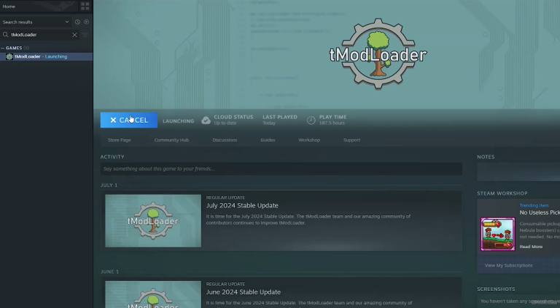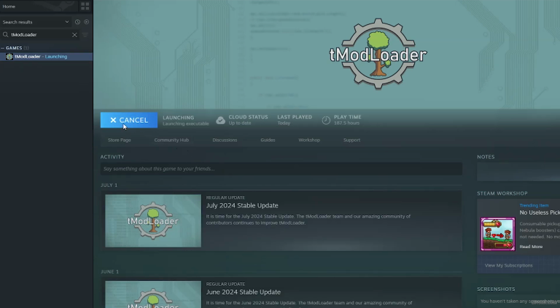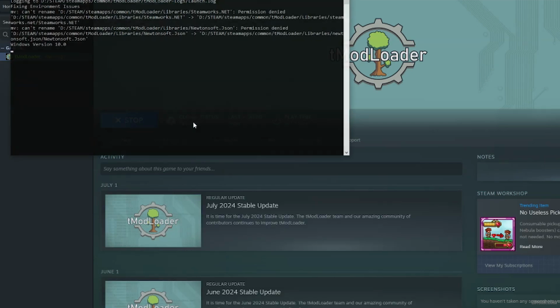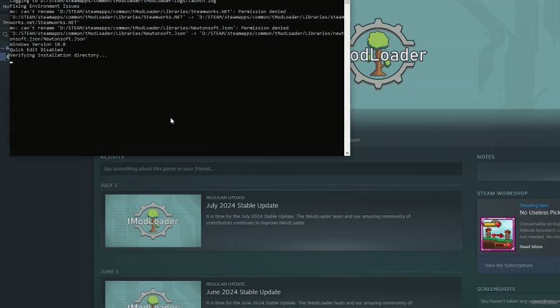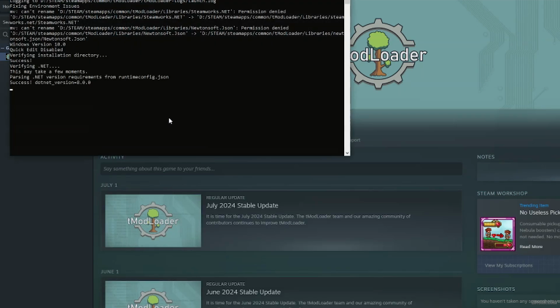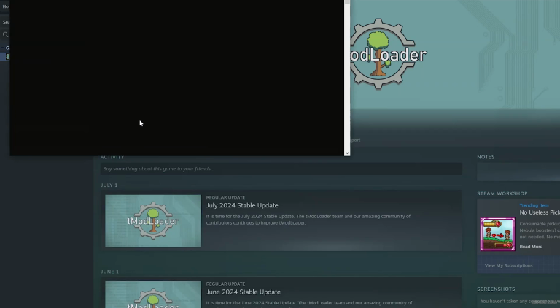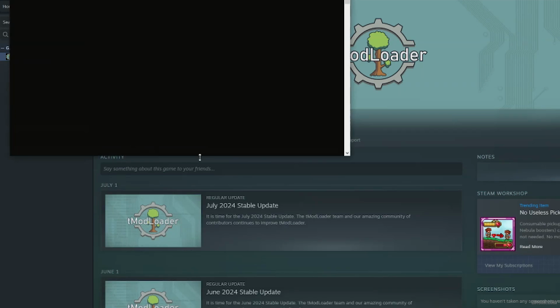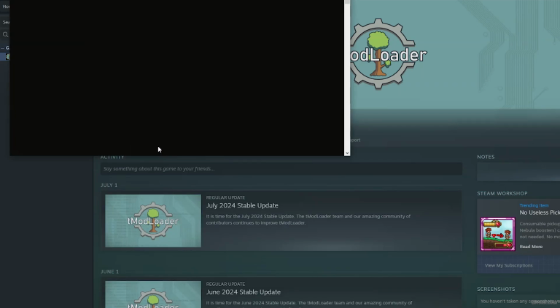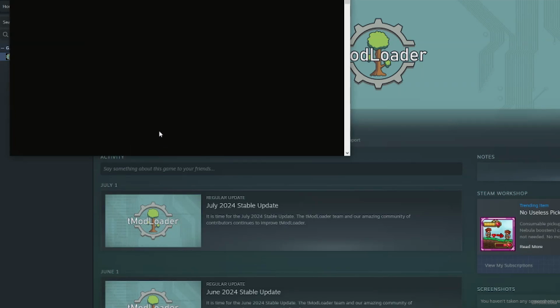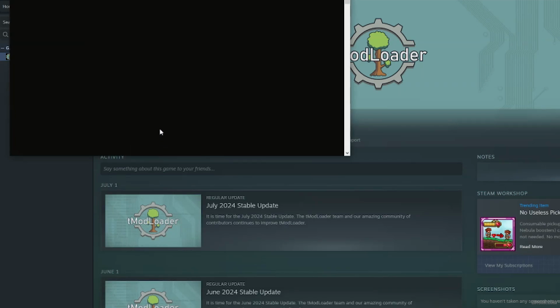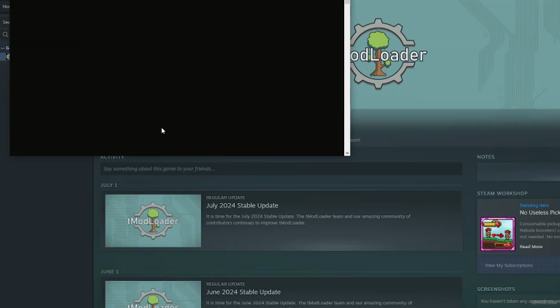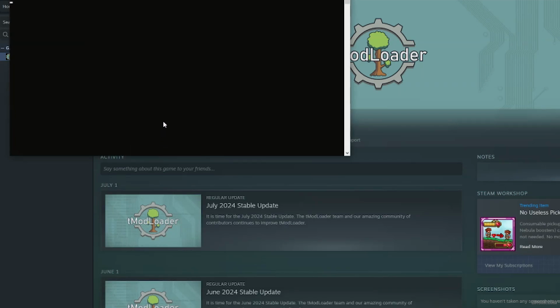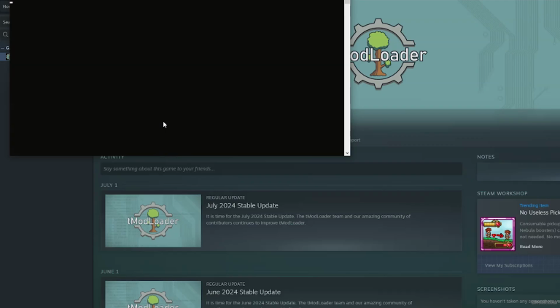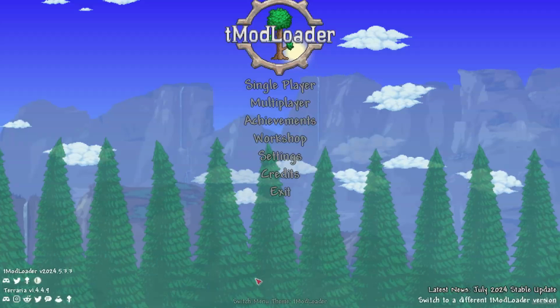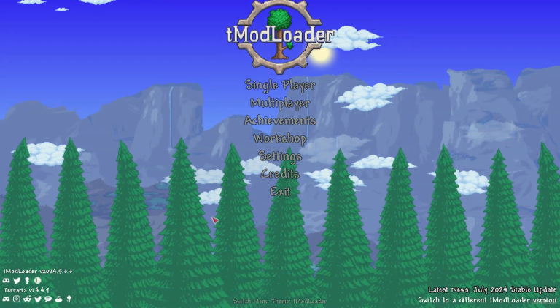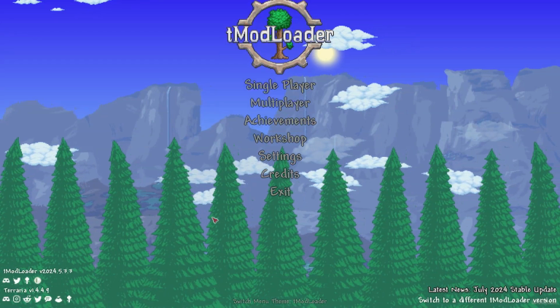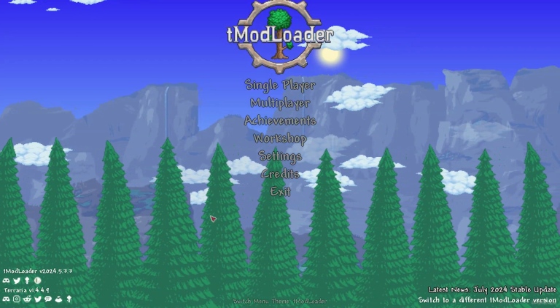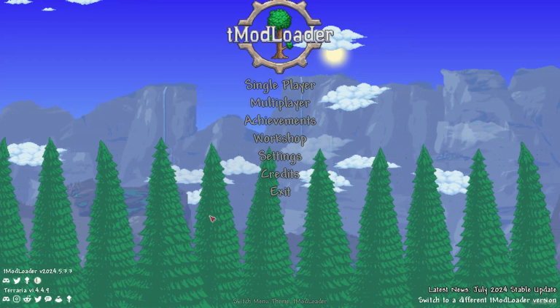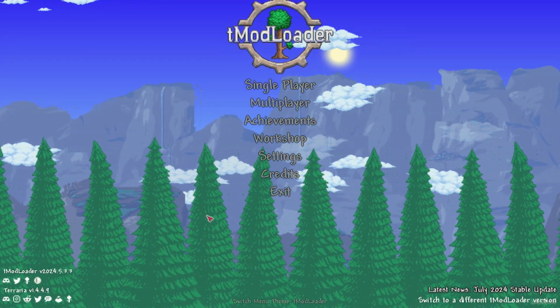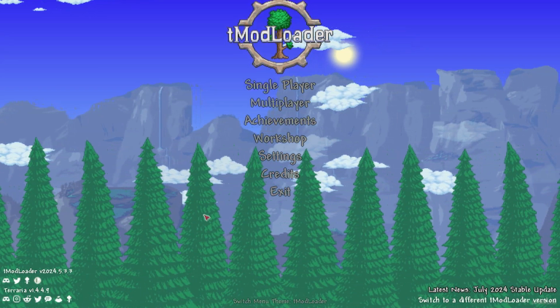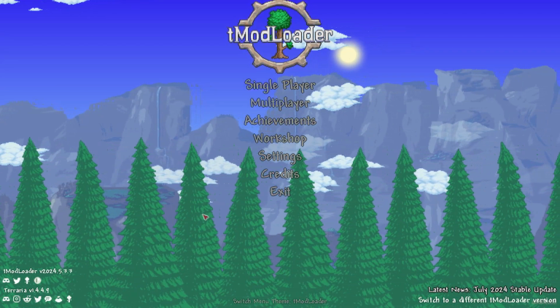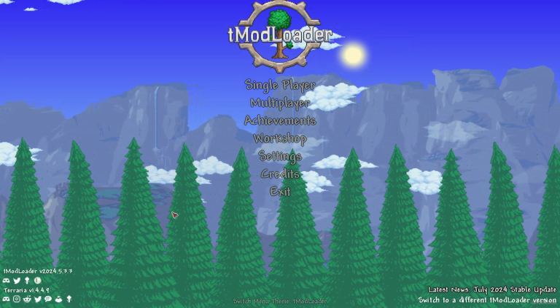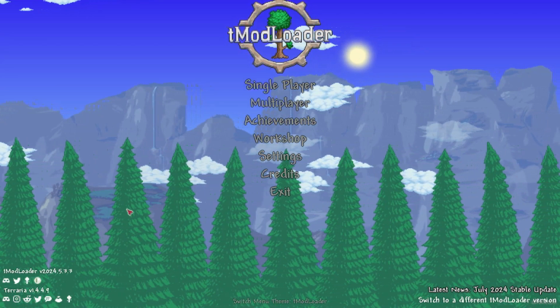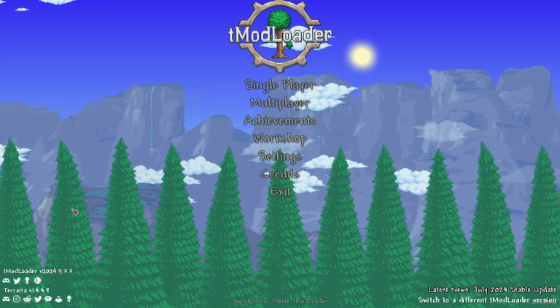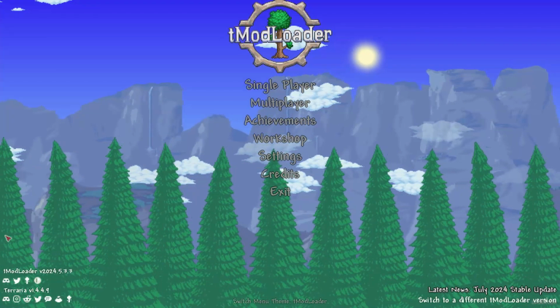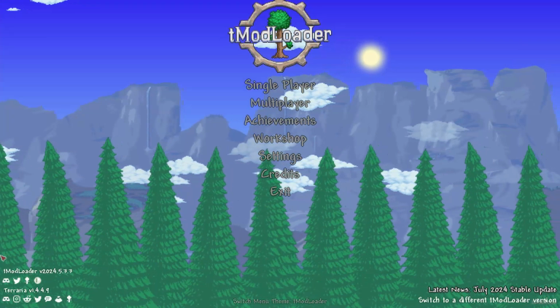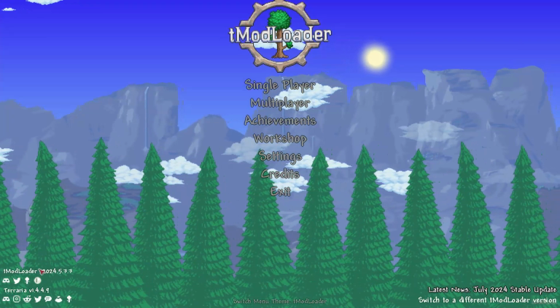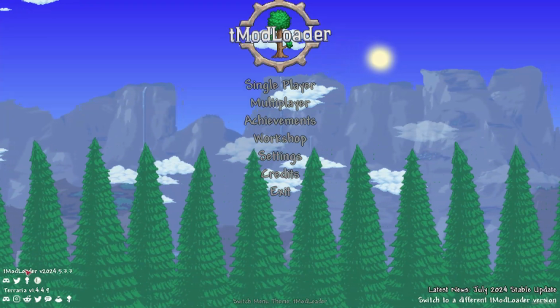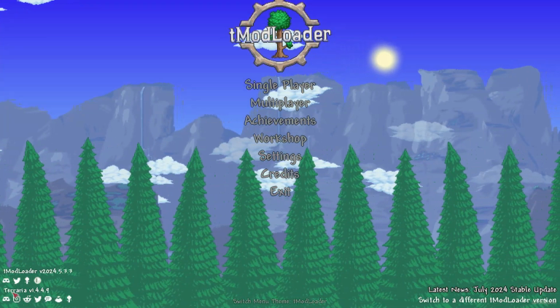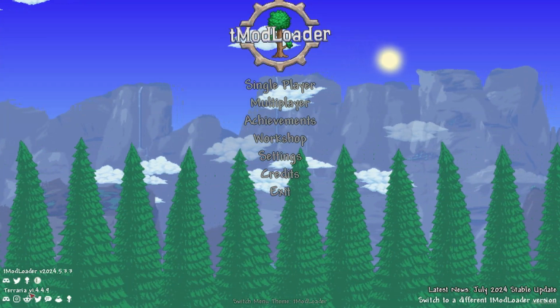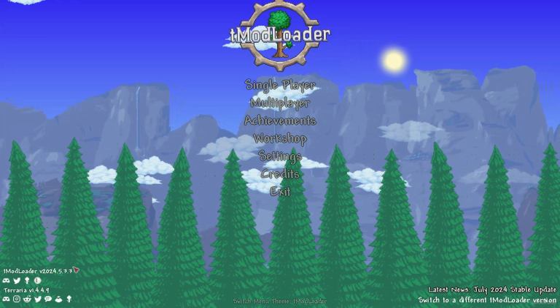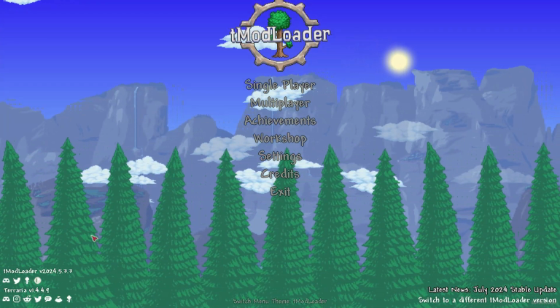Press install, then press play of course. If you installed it properly, in the left corner you should see both the mod loader and Terraria.